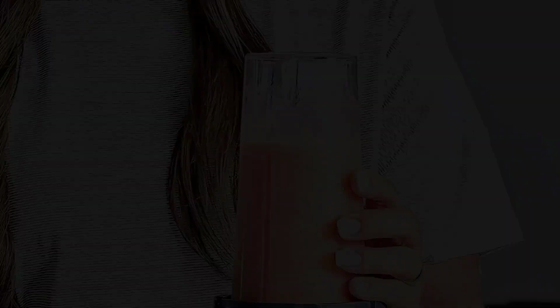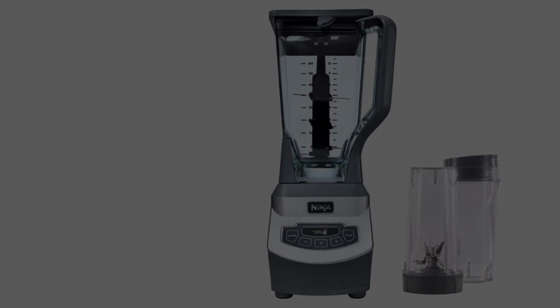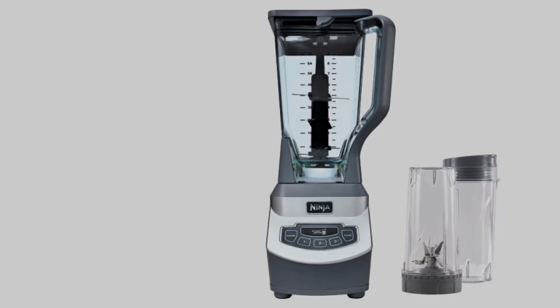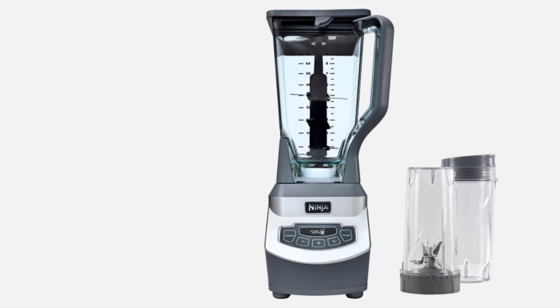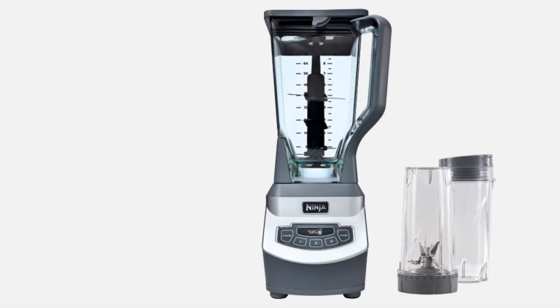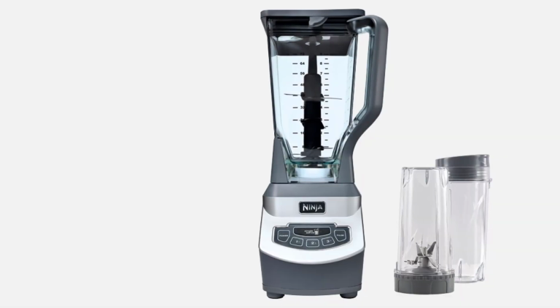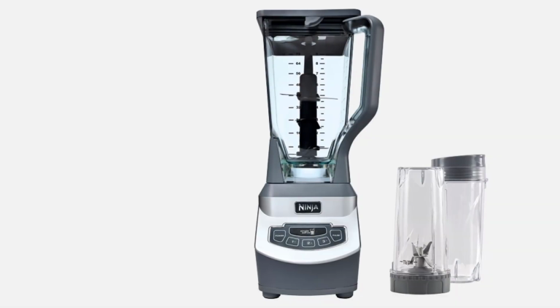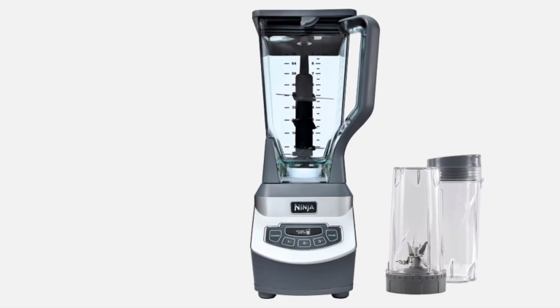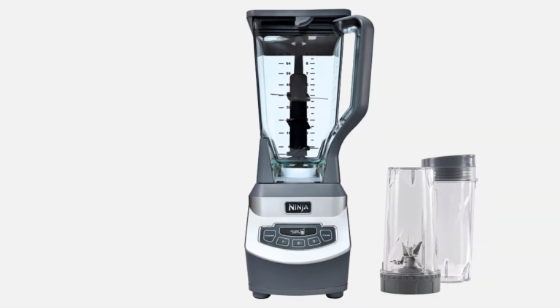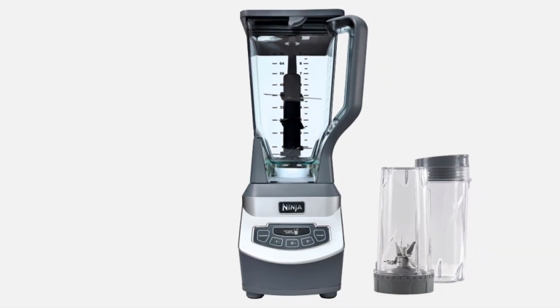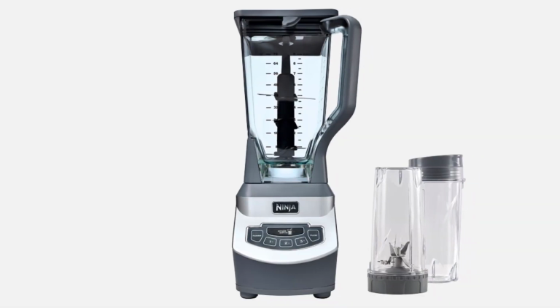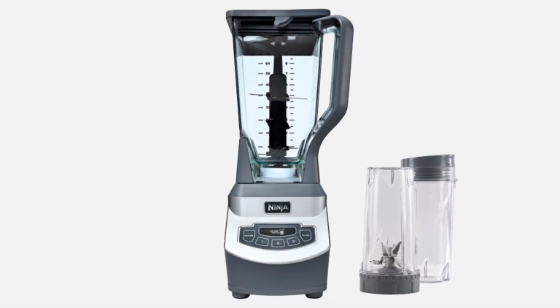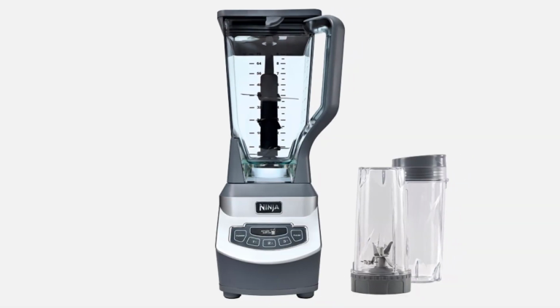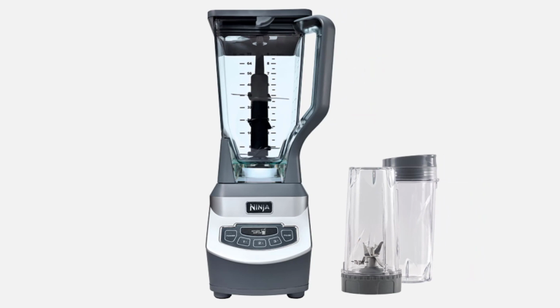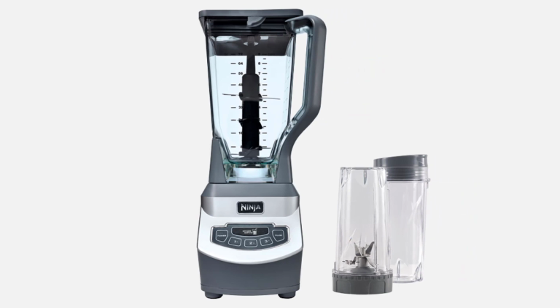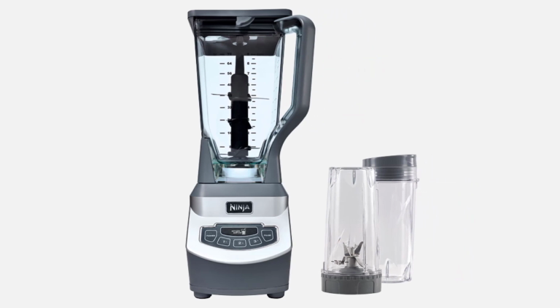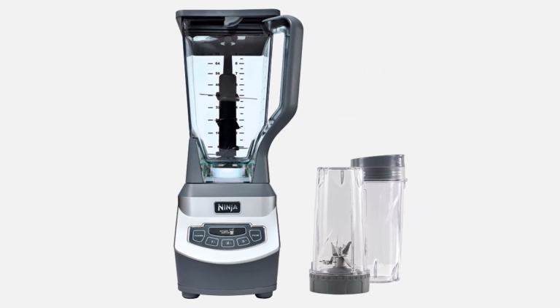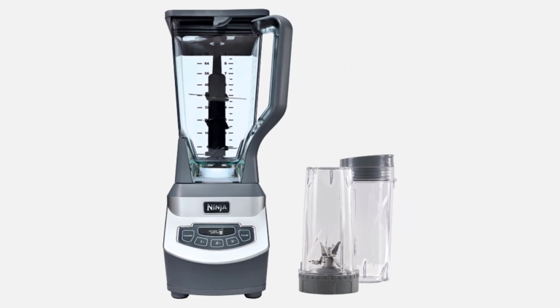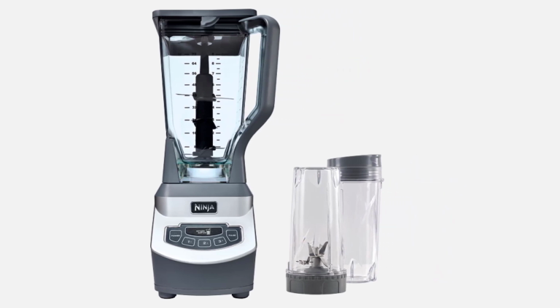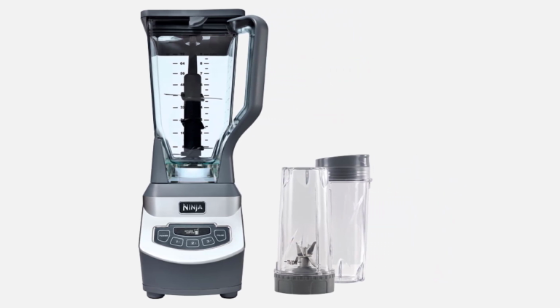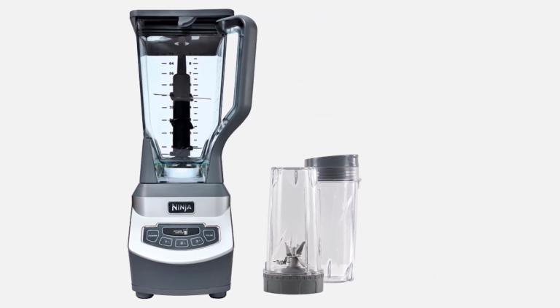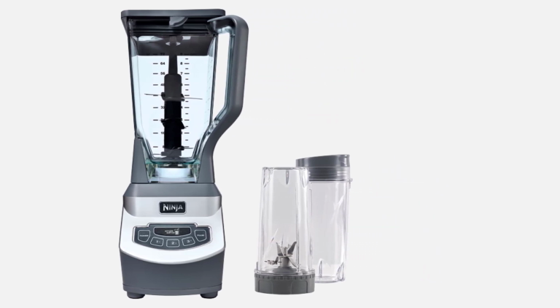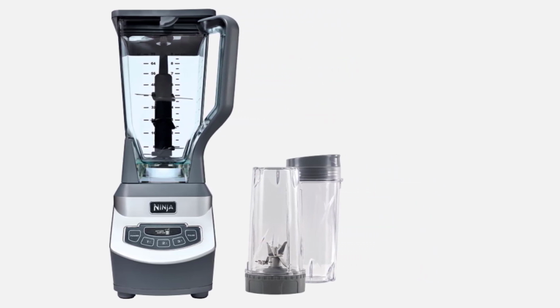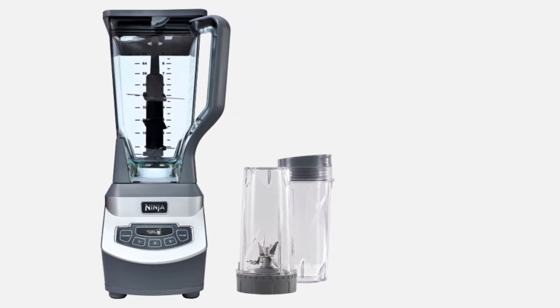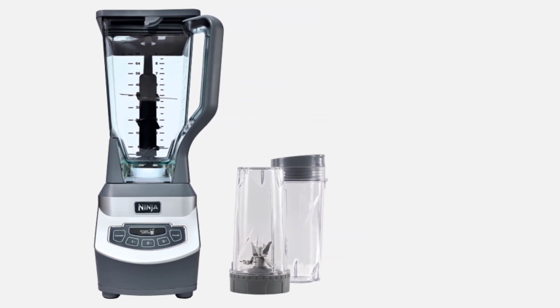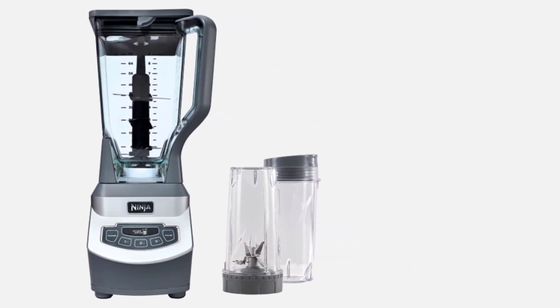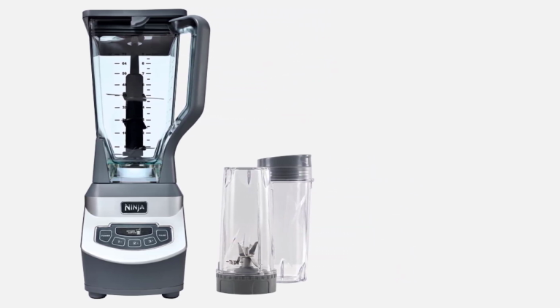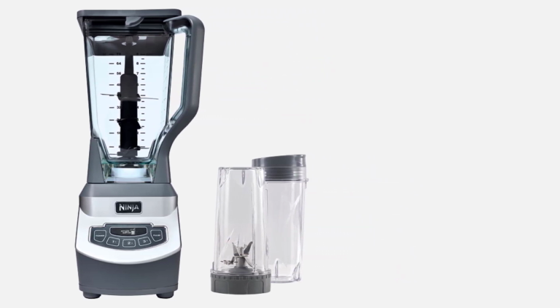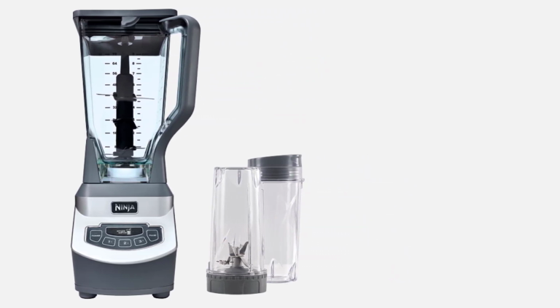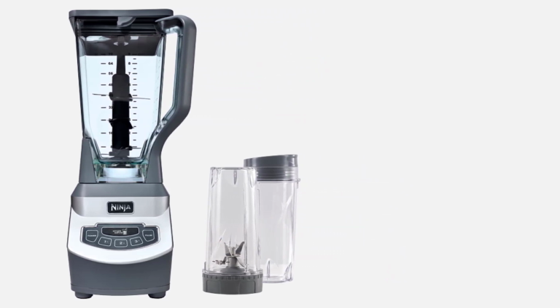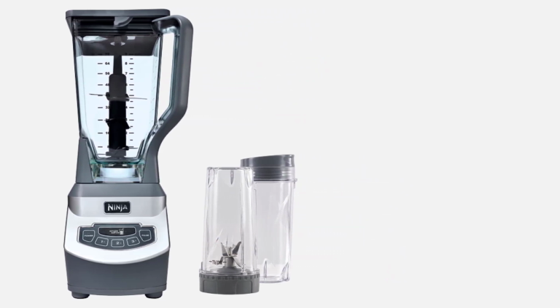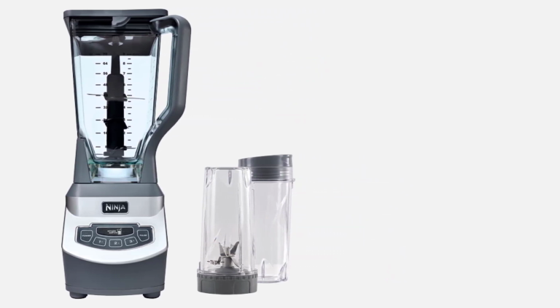BPA-free and dishwasher-safe. Non-slip feet under its base. Recipe booklet included.